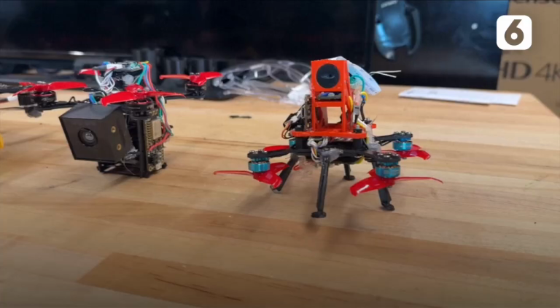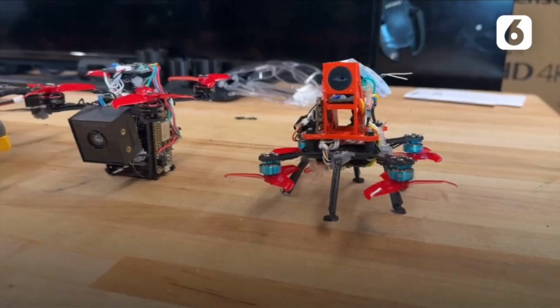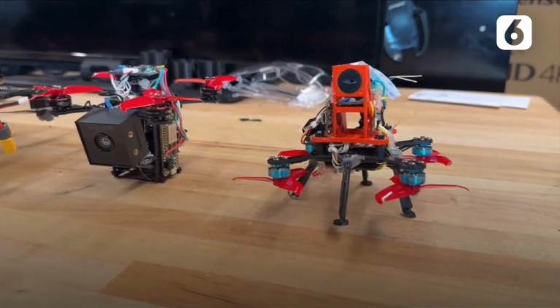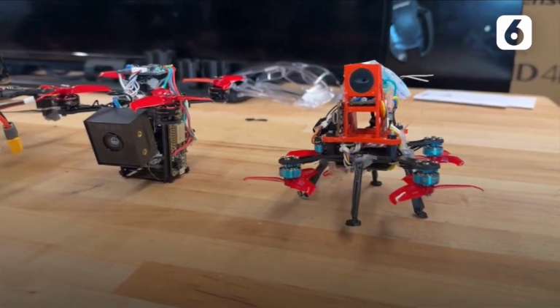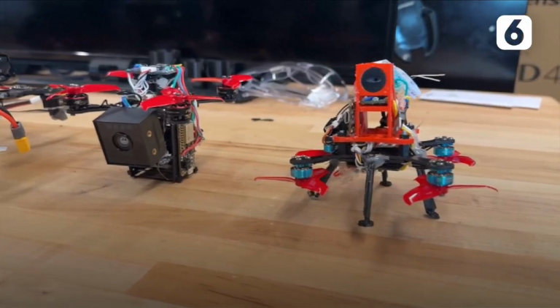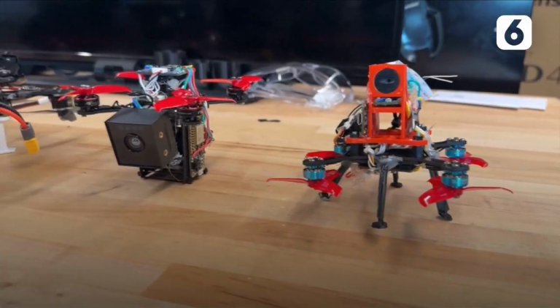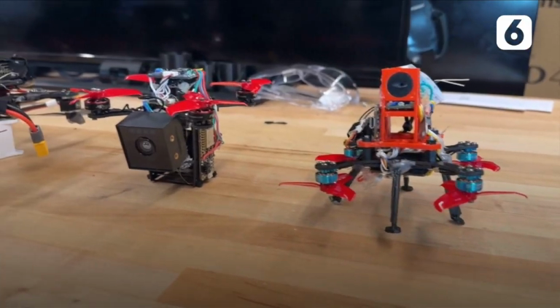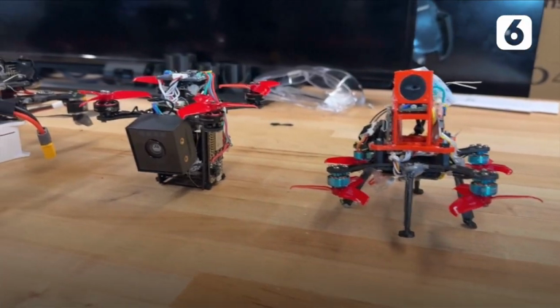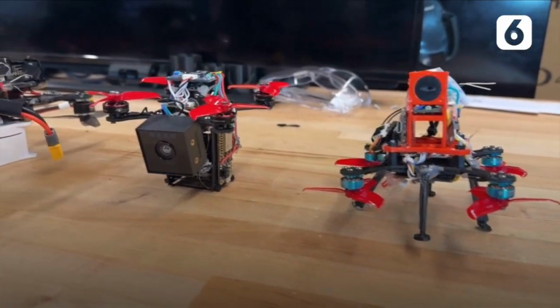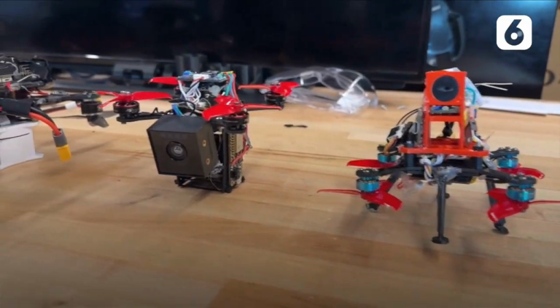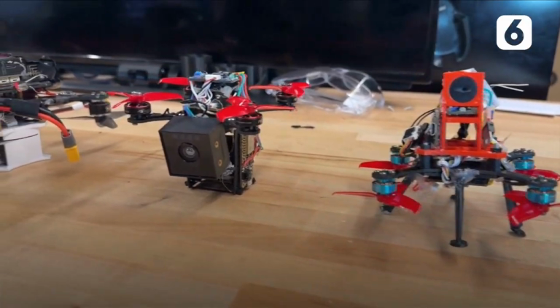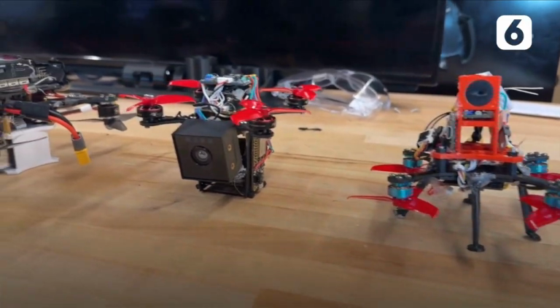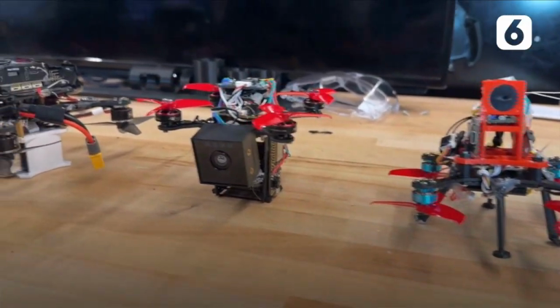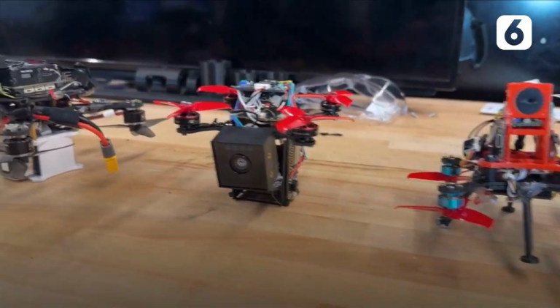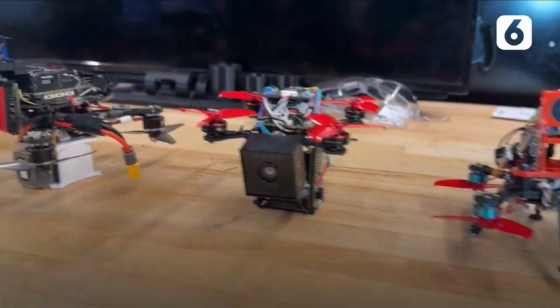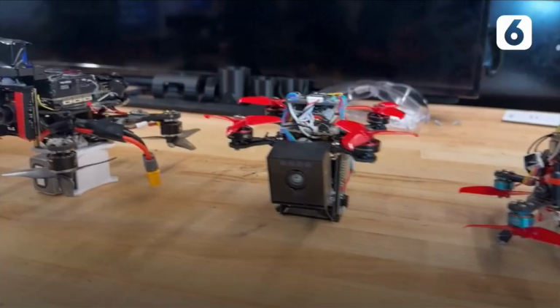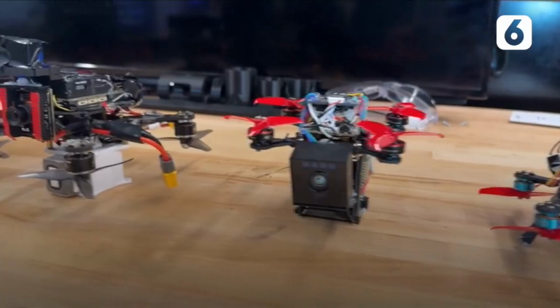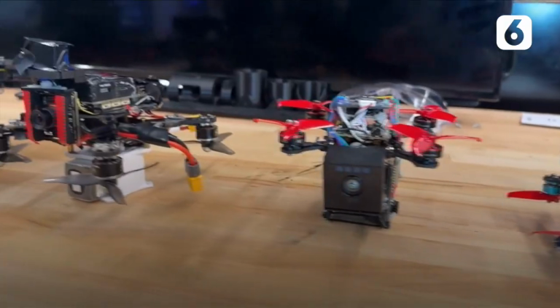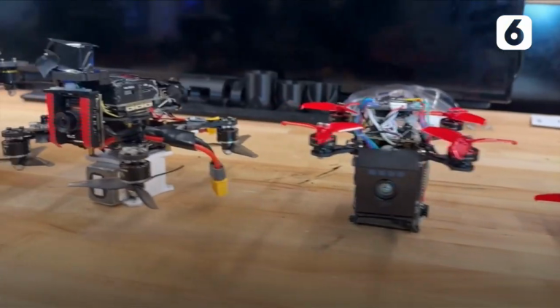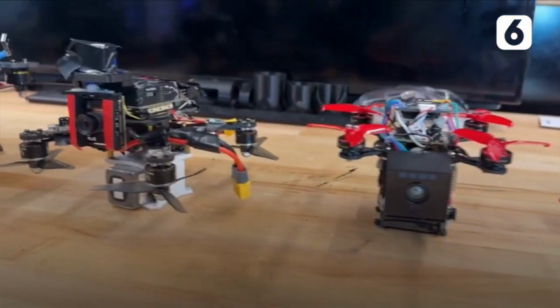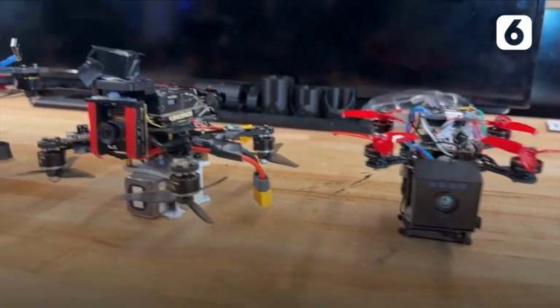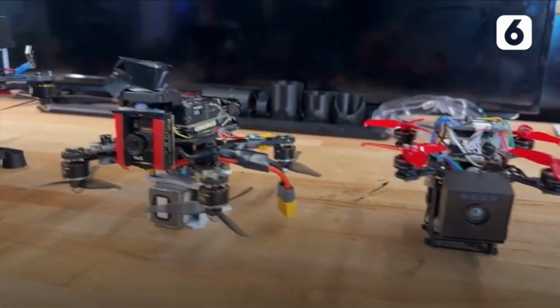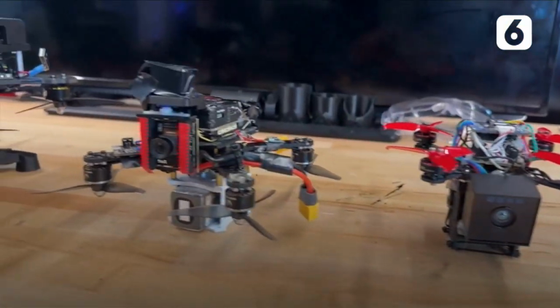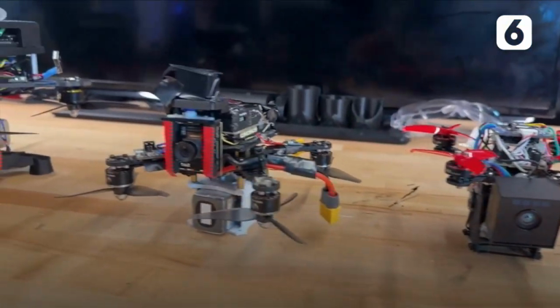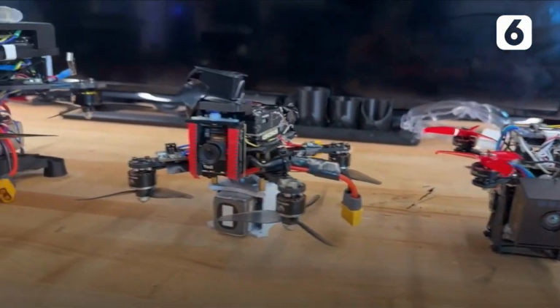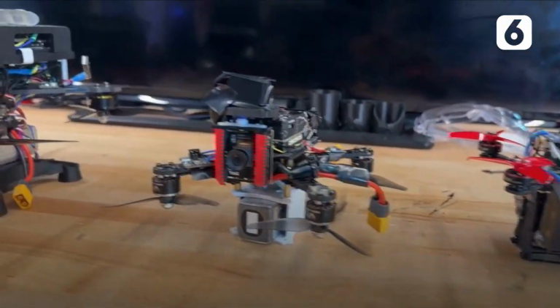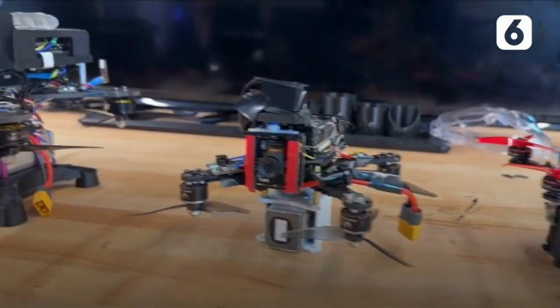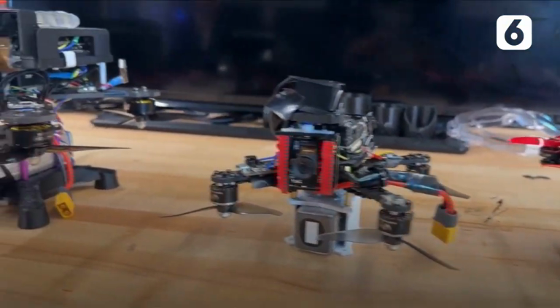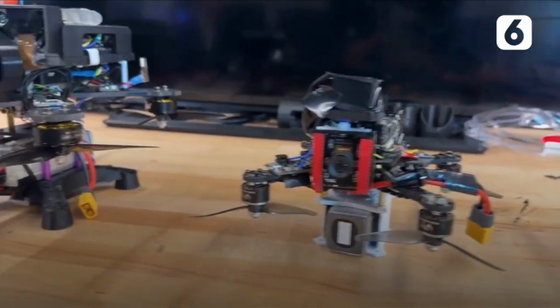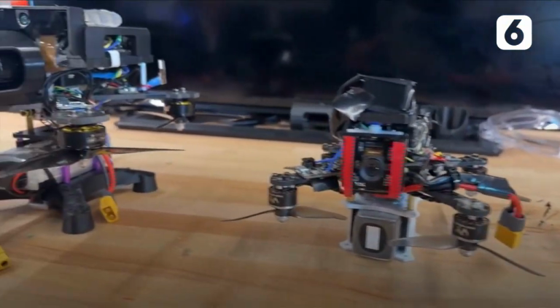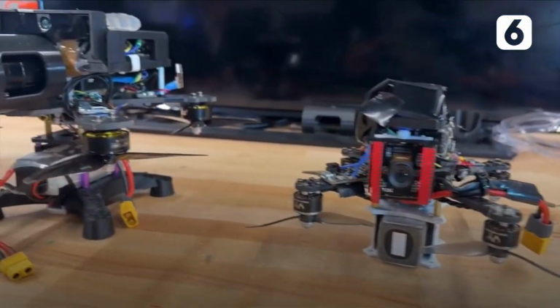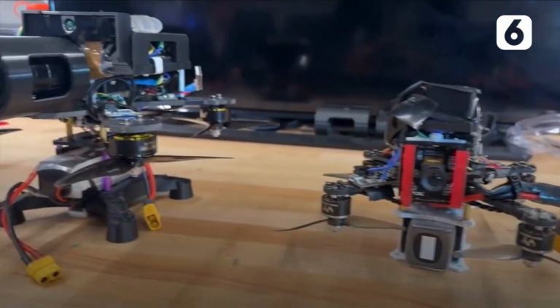Any other robot you want to show? This is all the new ones.